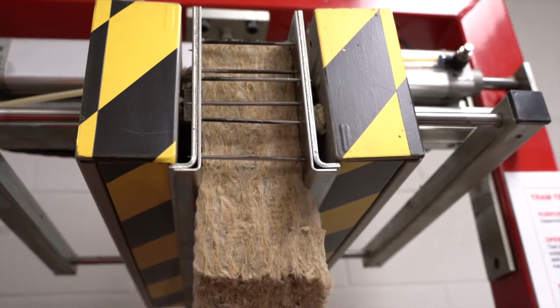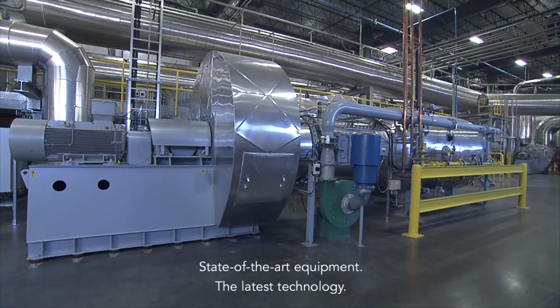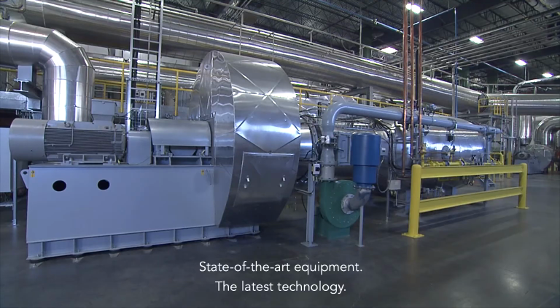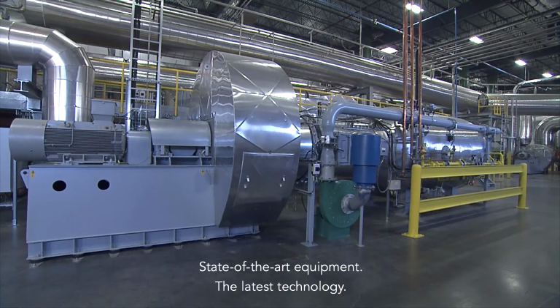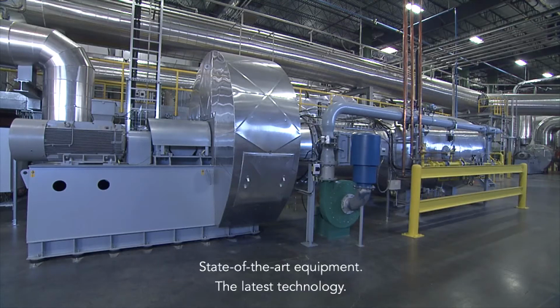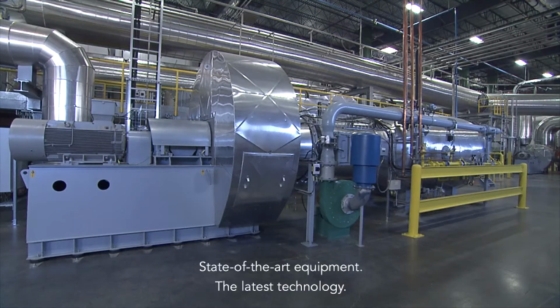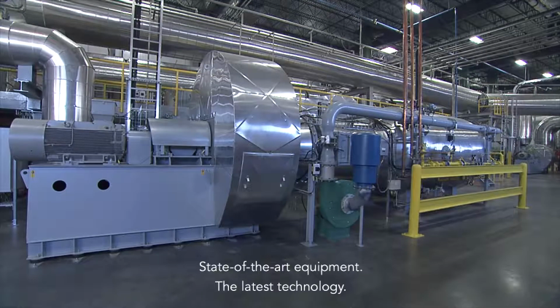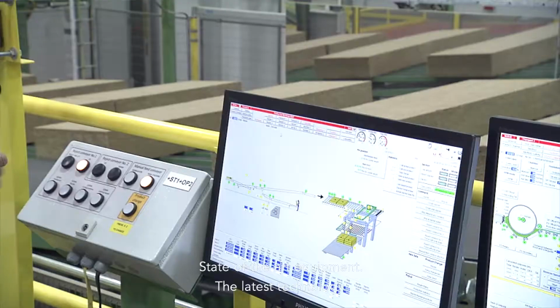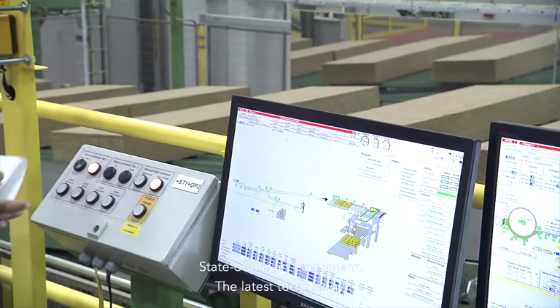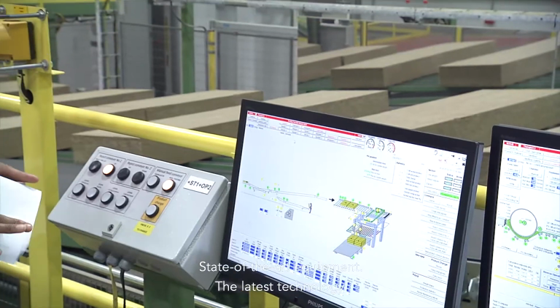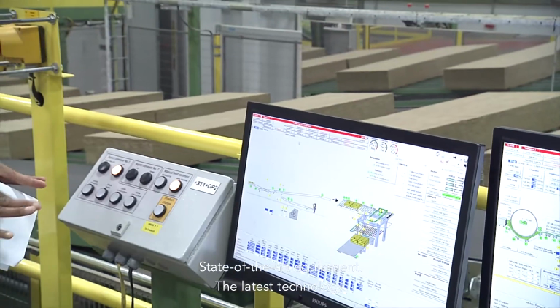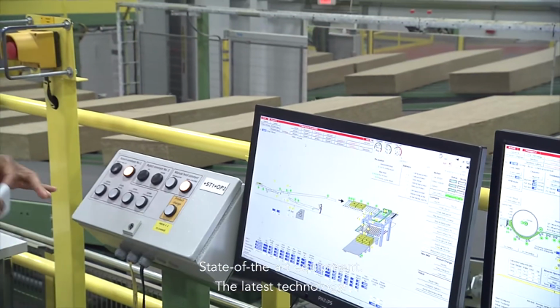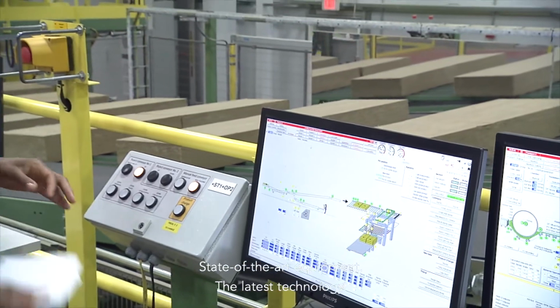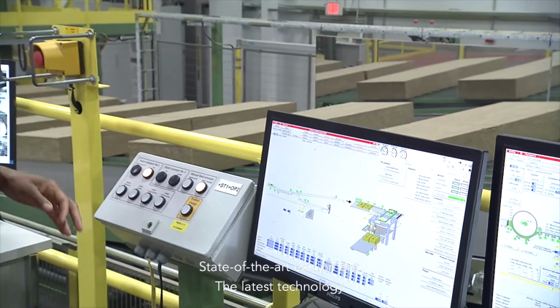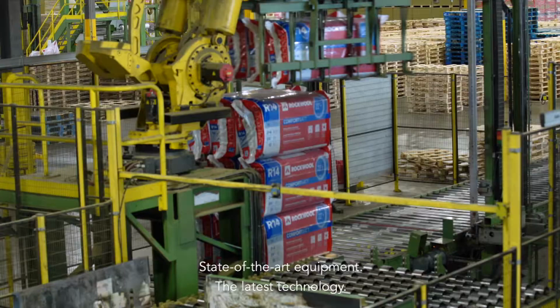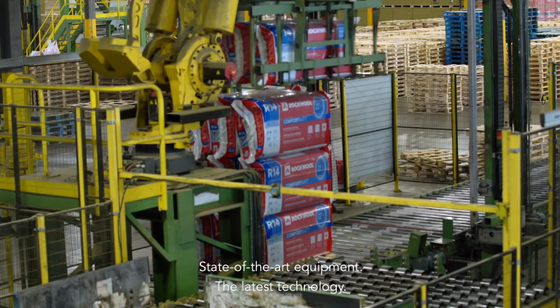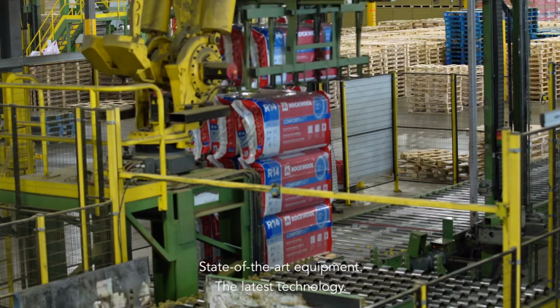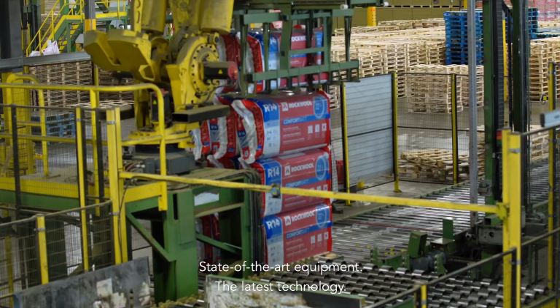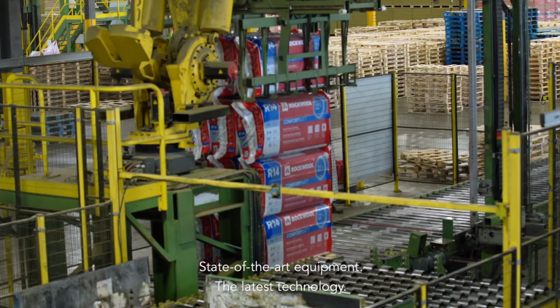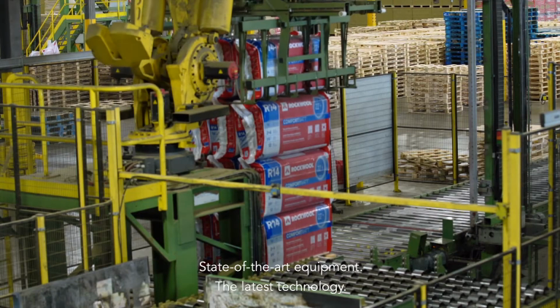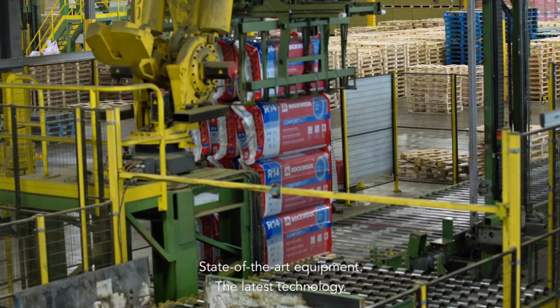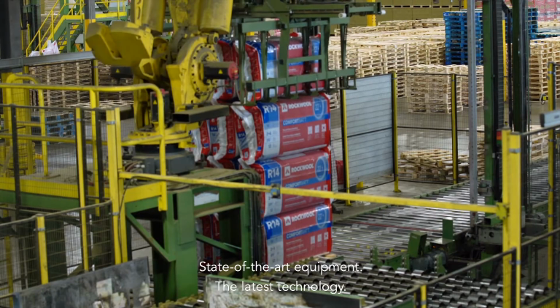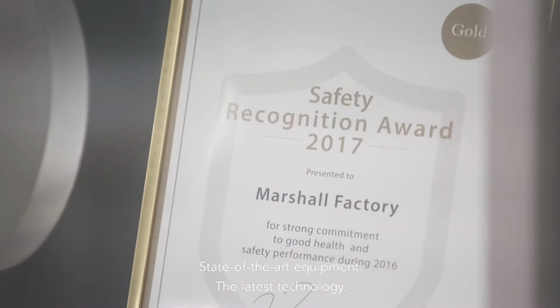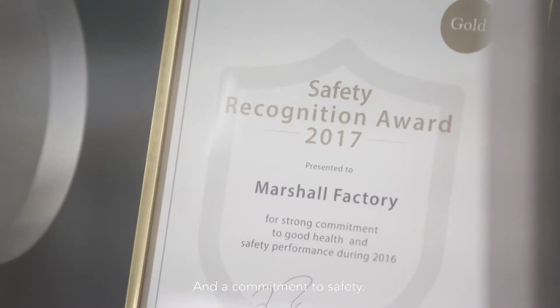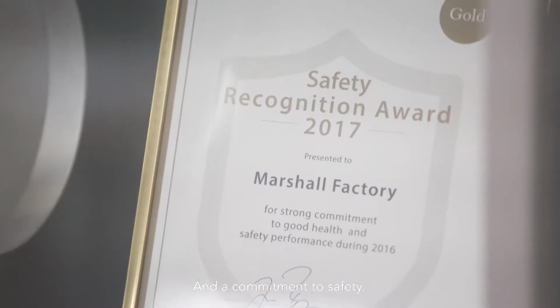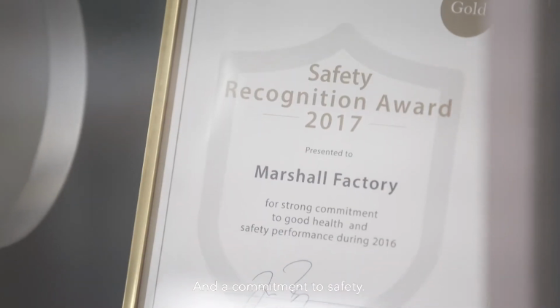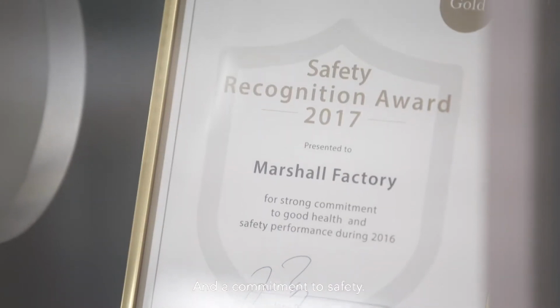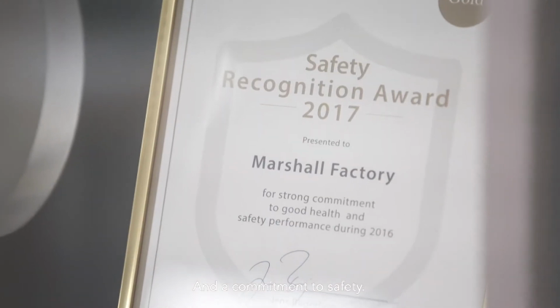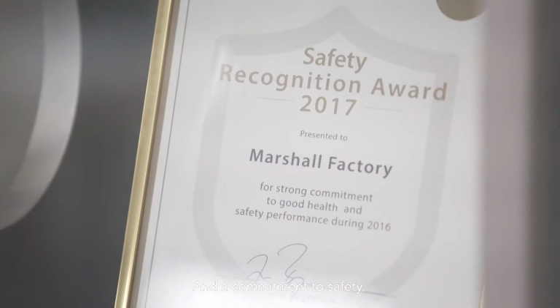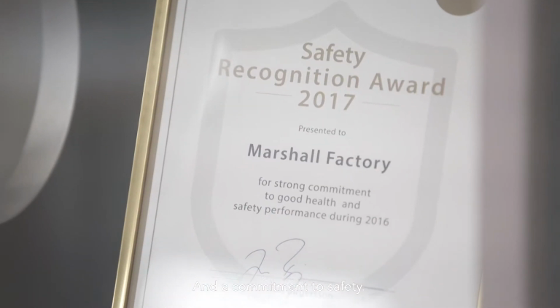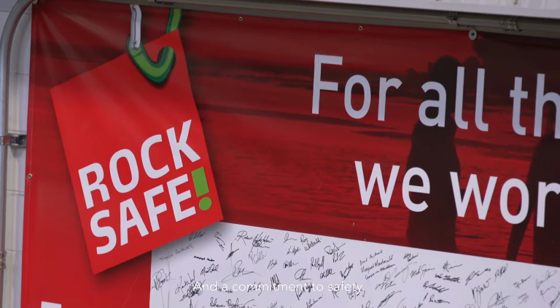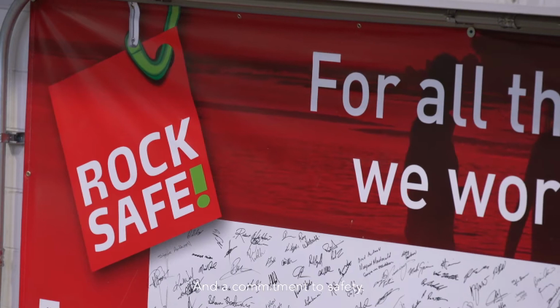State-of-the-art equipment, the latest technology, and a commitment to safety.